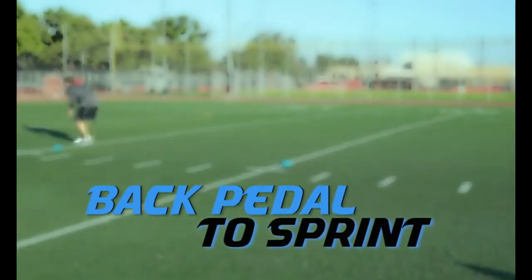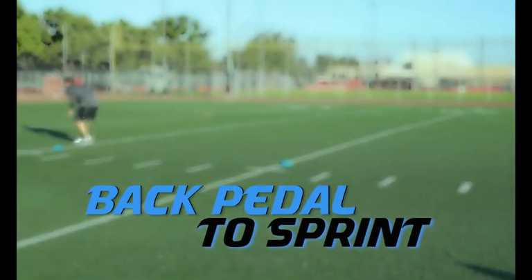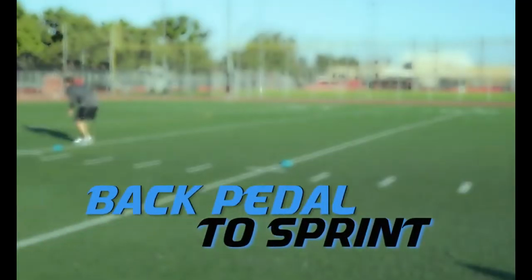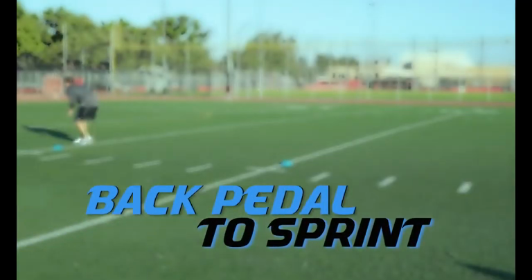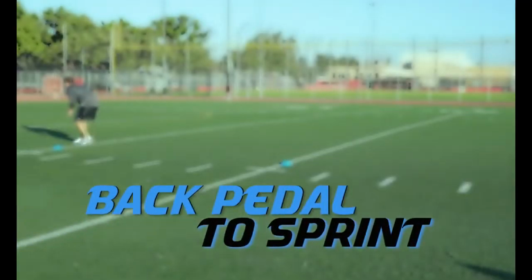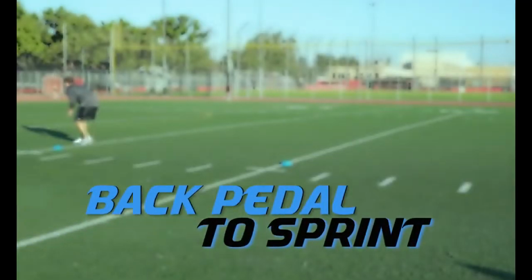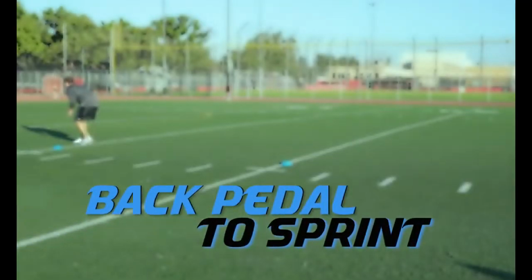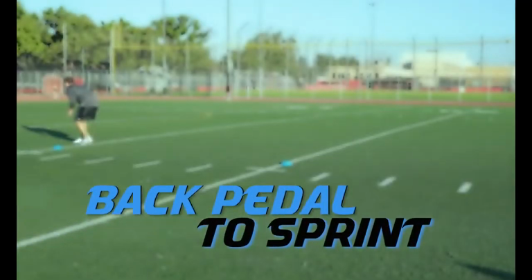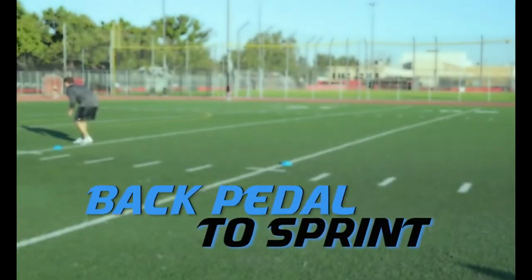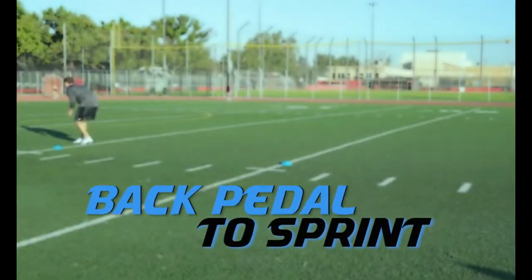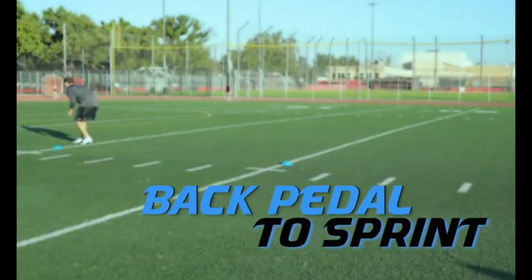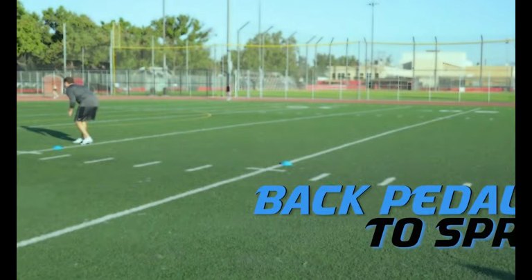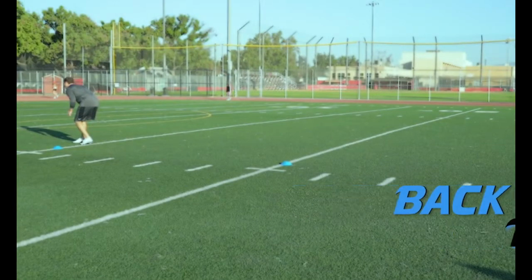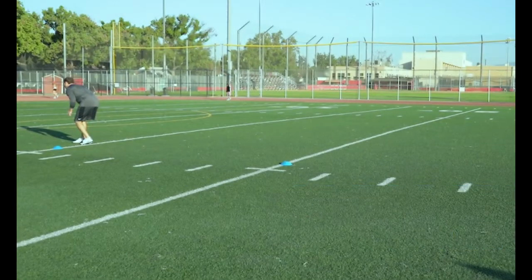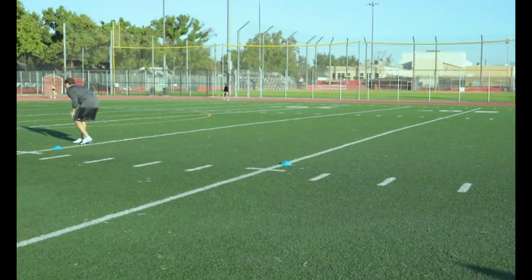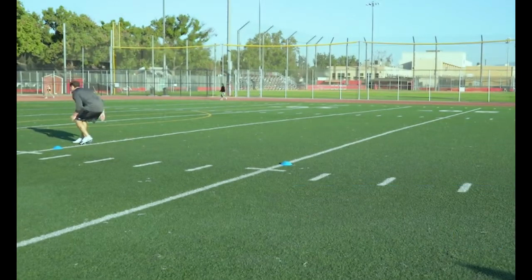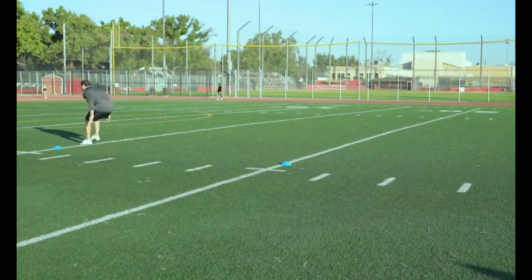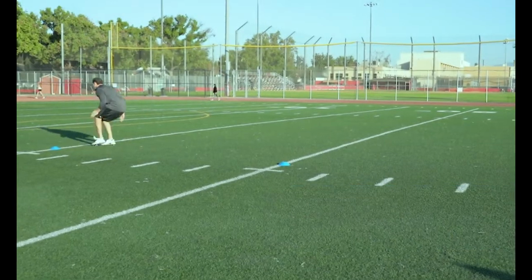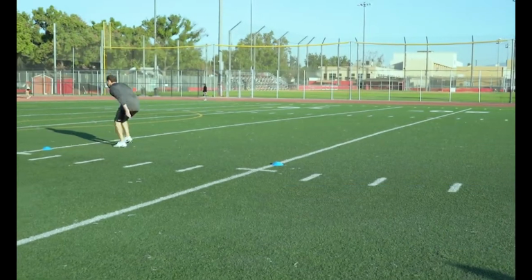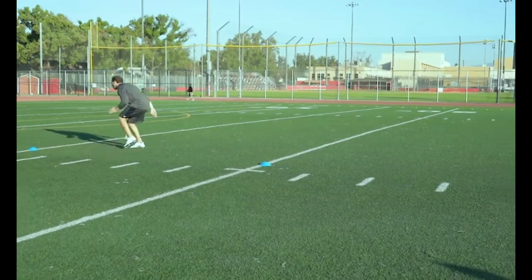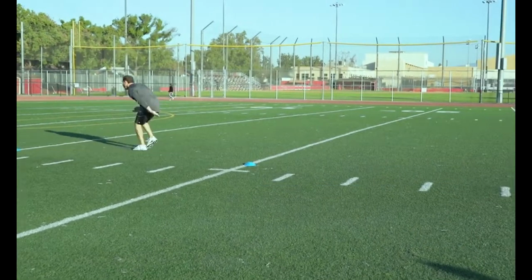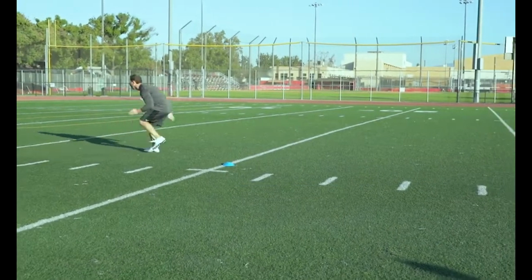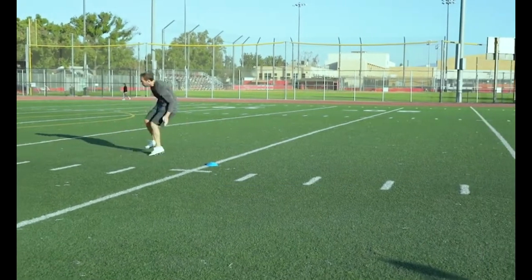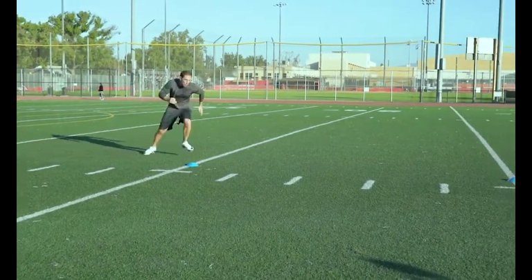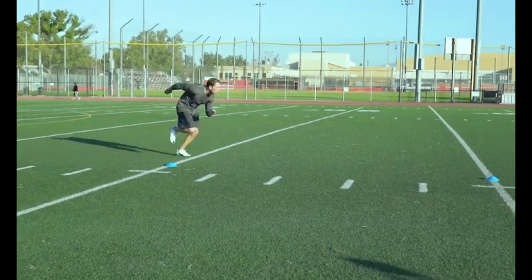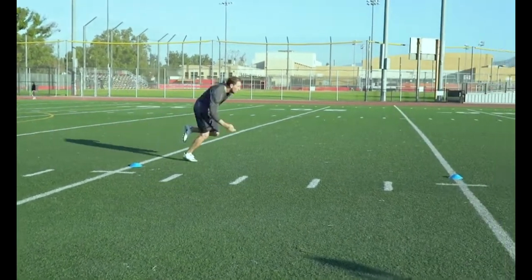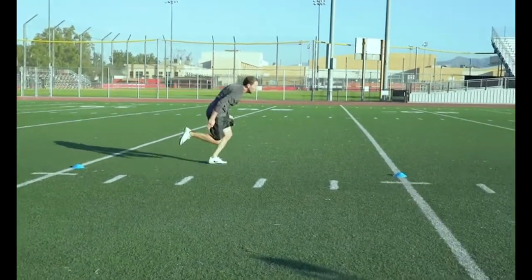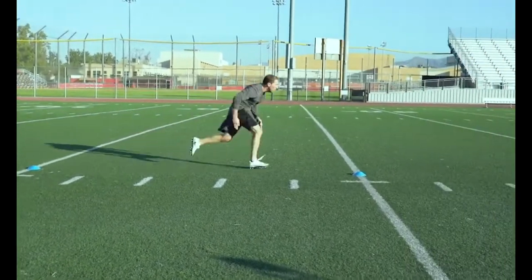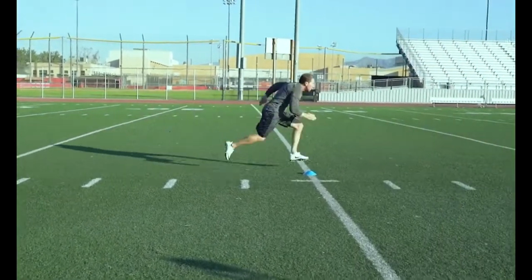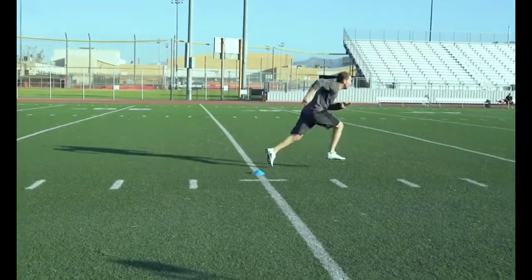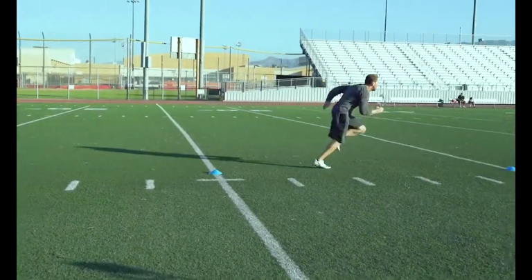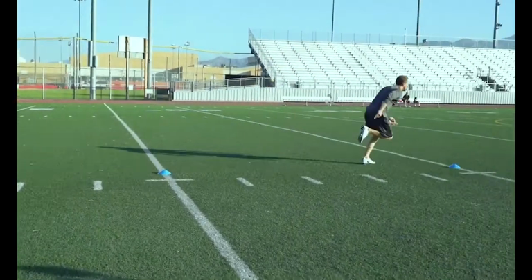Backpedal to Sprint: Transitioning from a backpedal into a sprint is the most difficult speed transition.